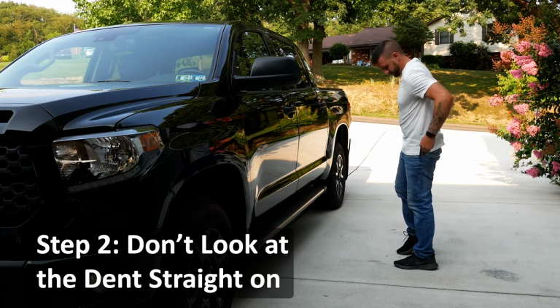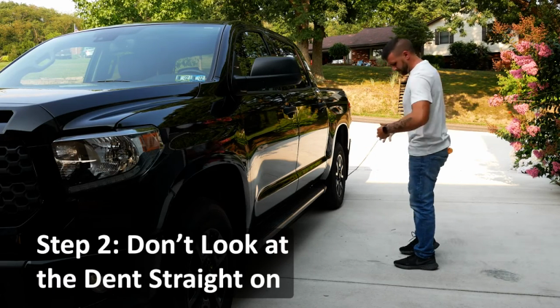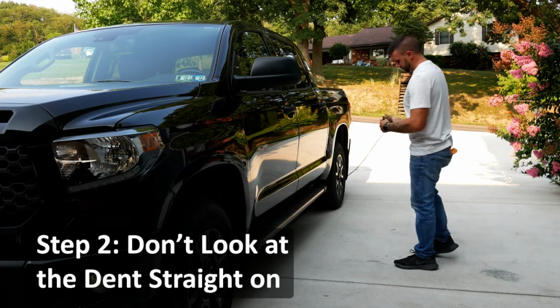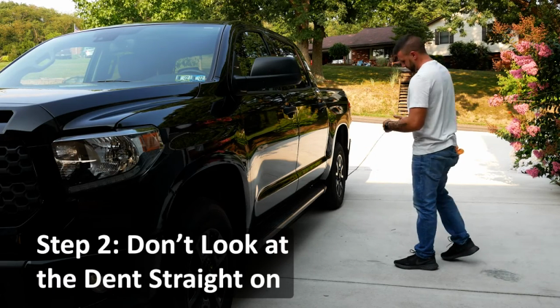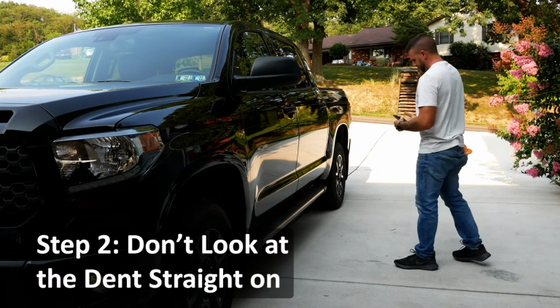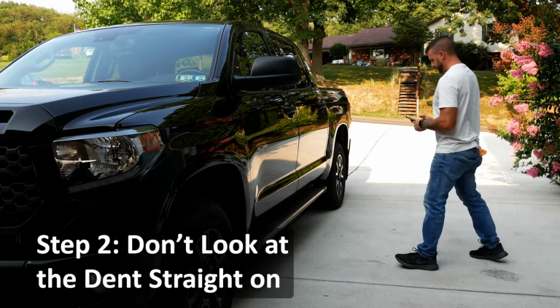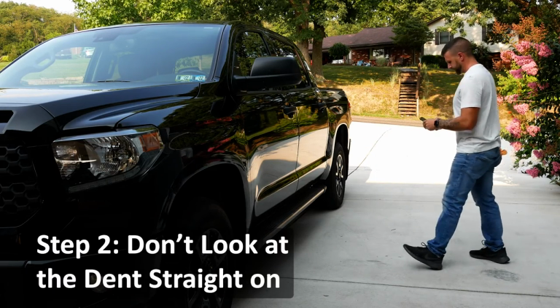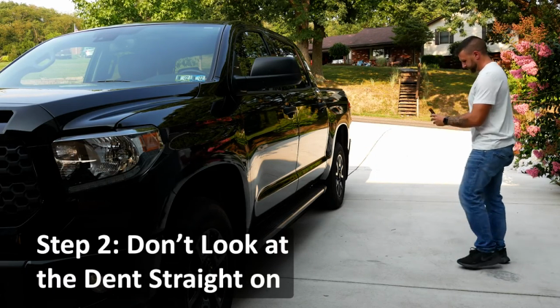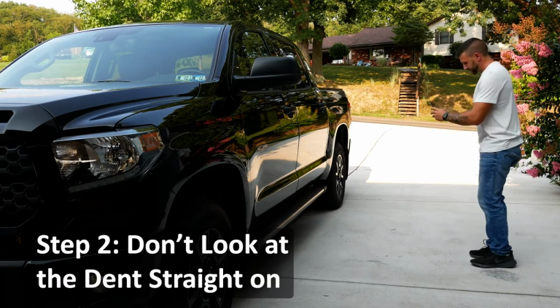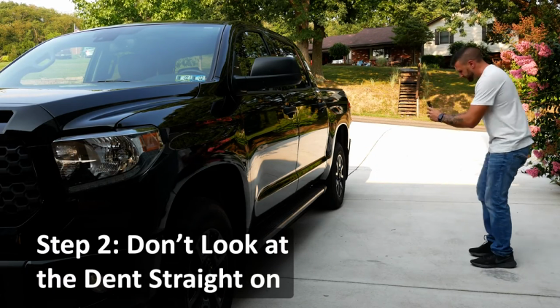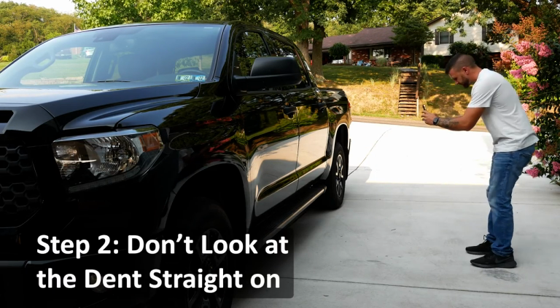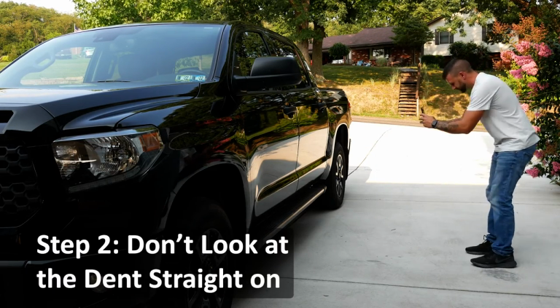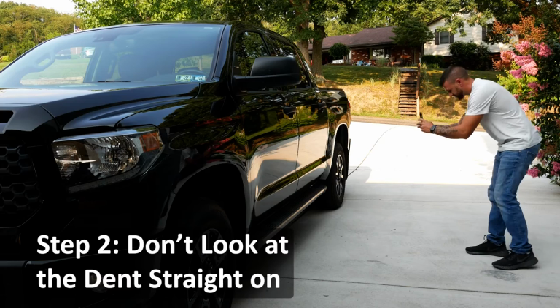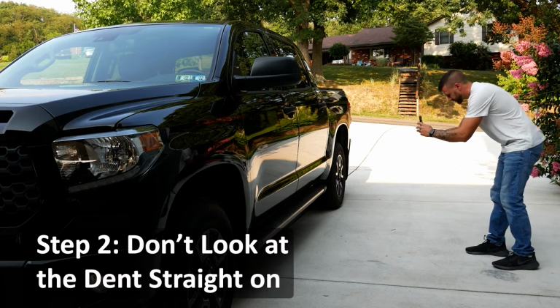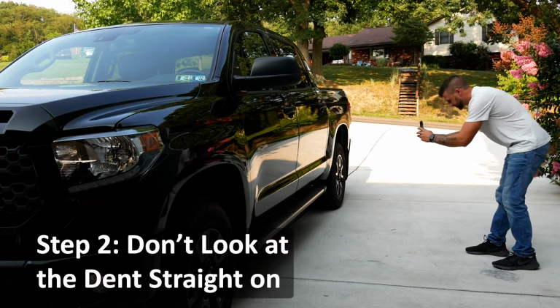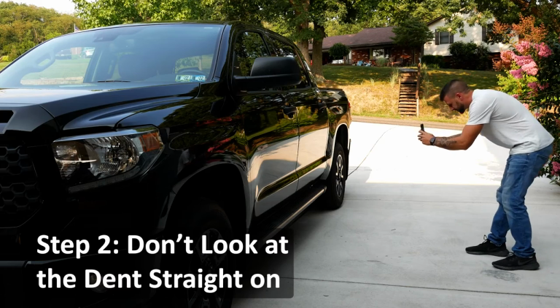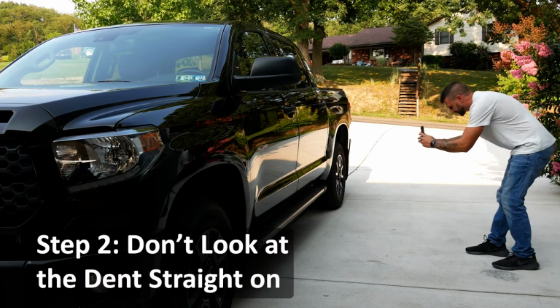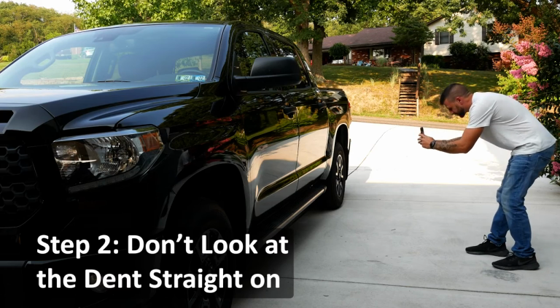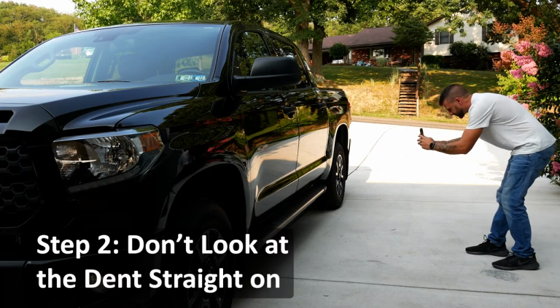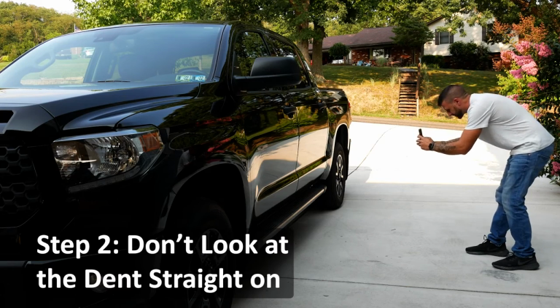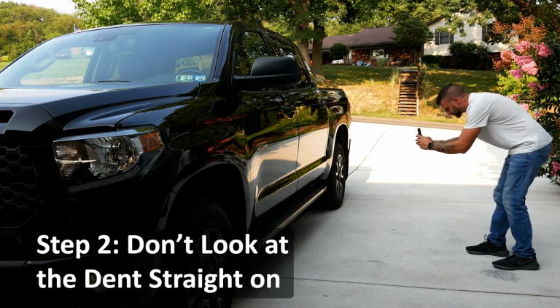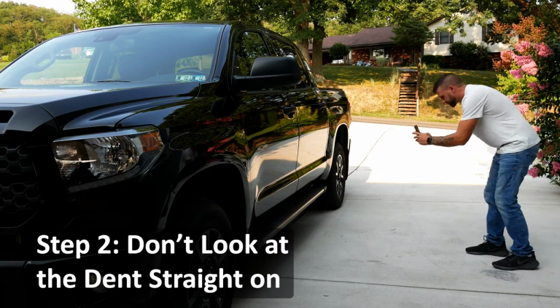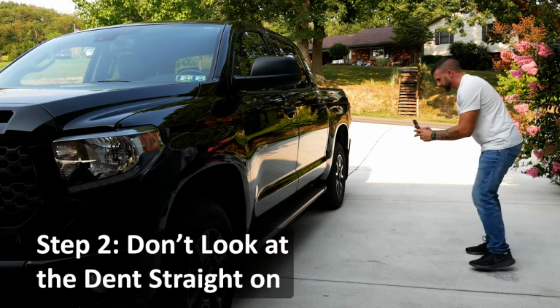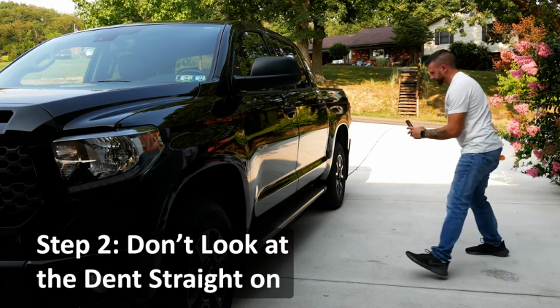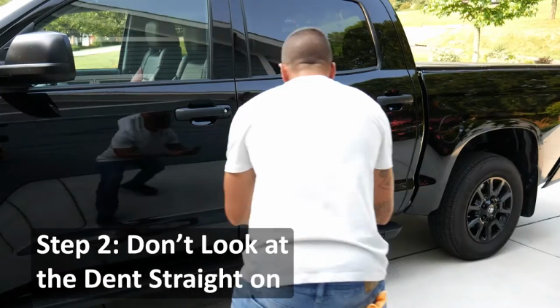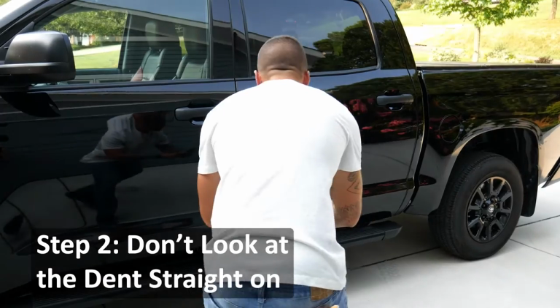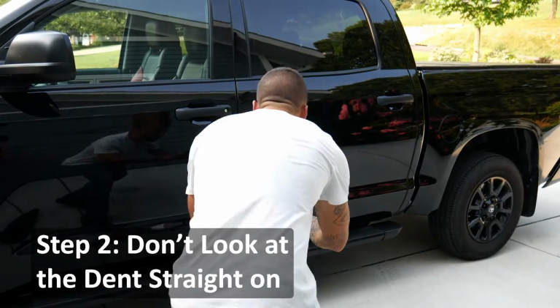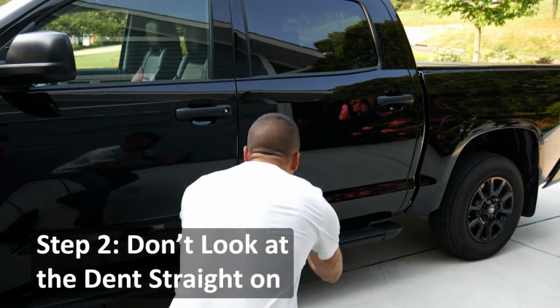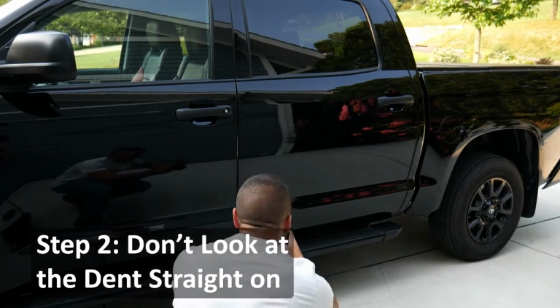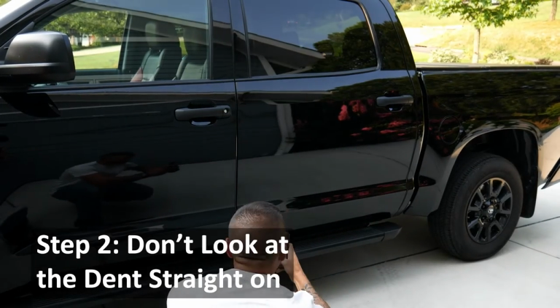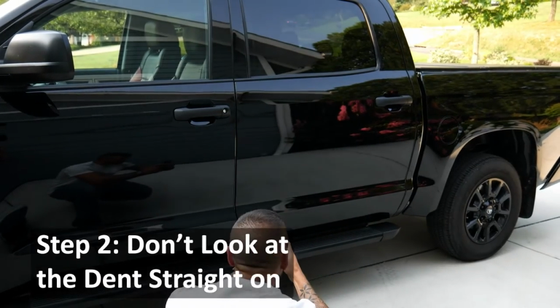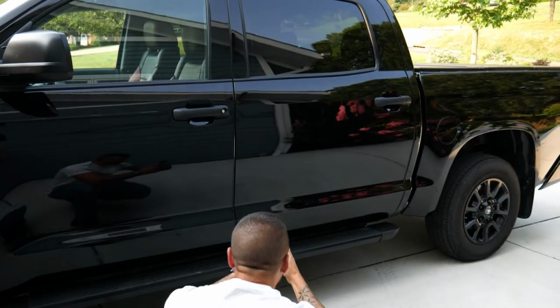Step 2: Don't stand directly in front of the dent. Move off to the side at about a 45-degree angle.